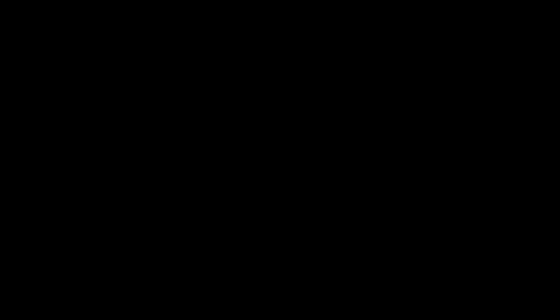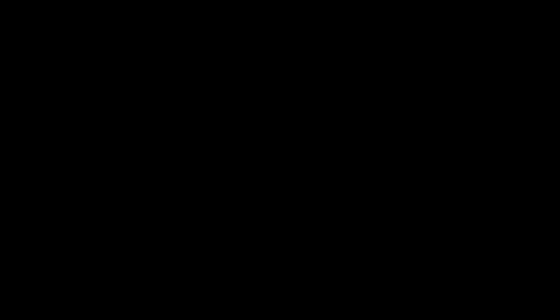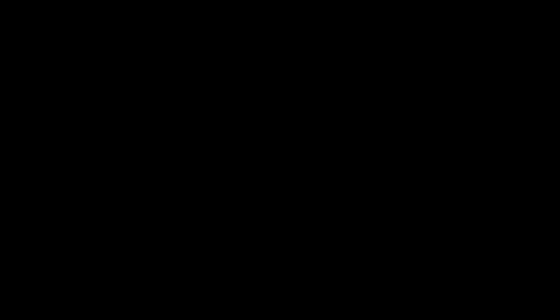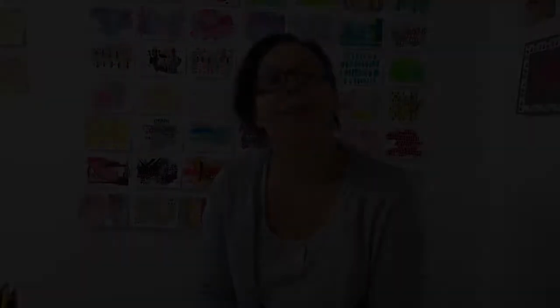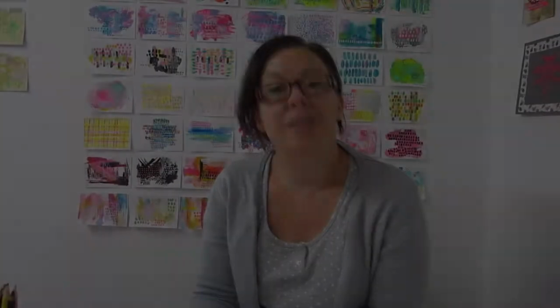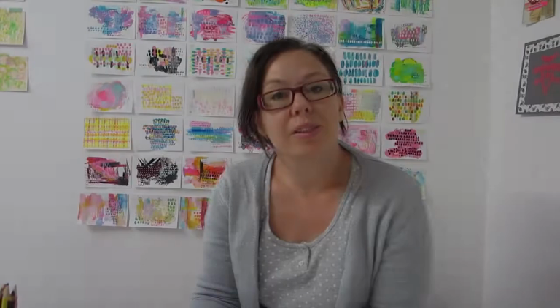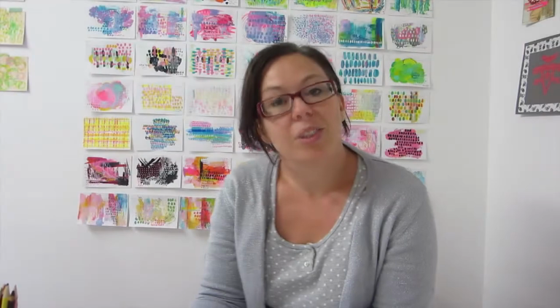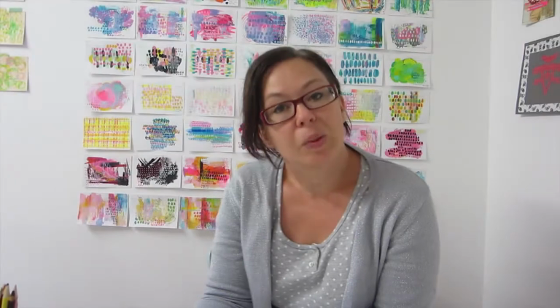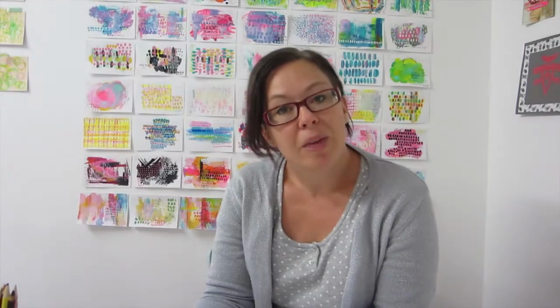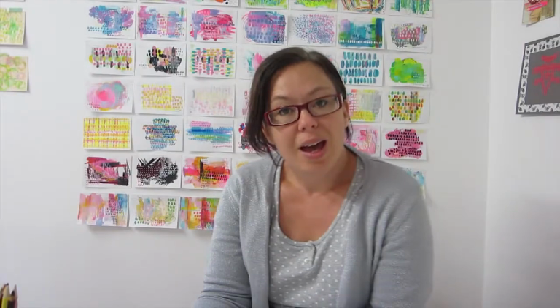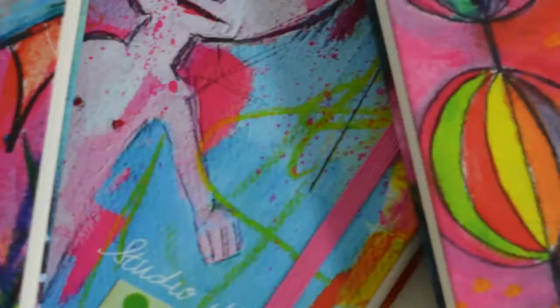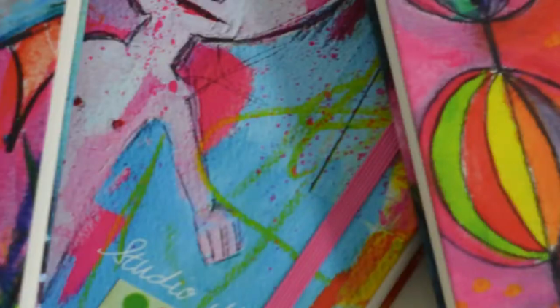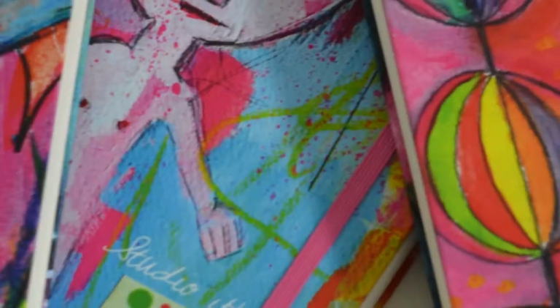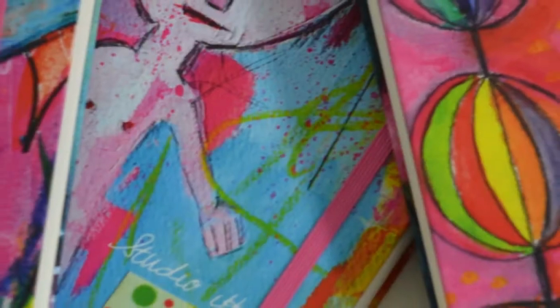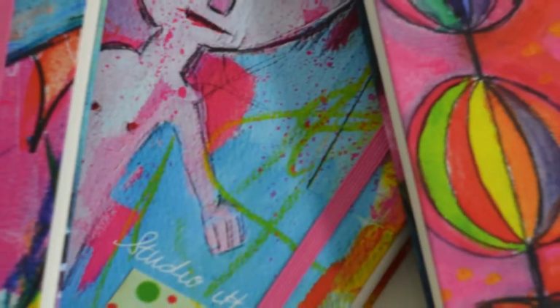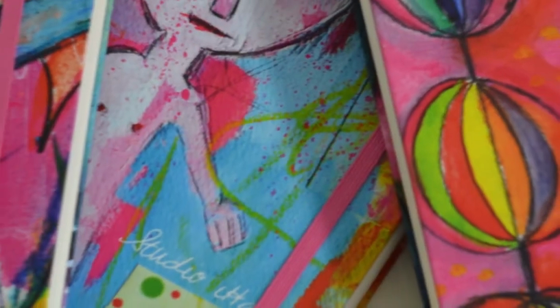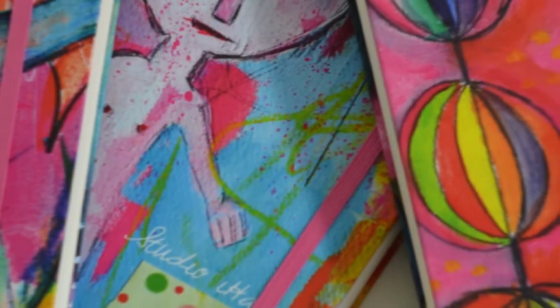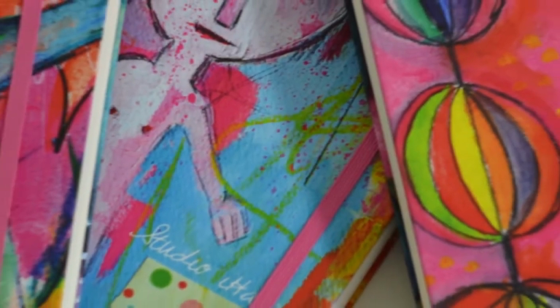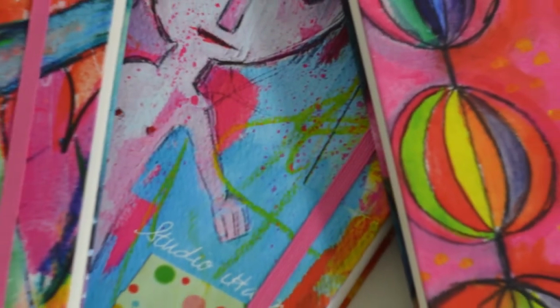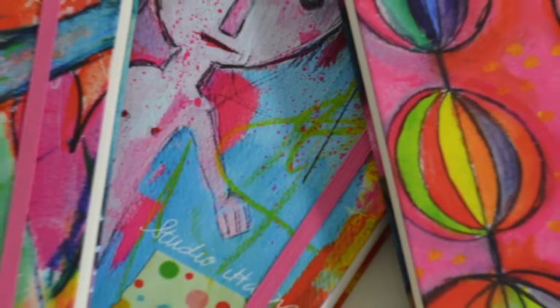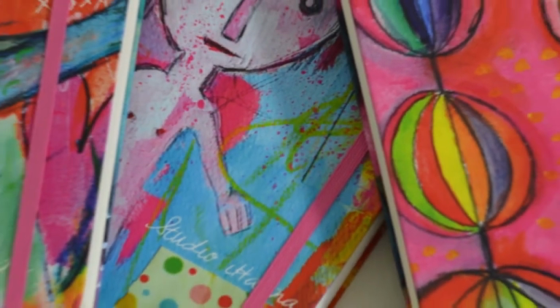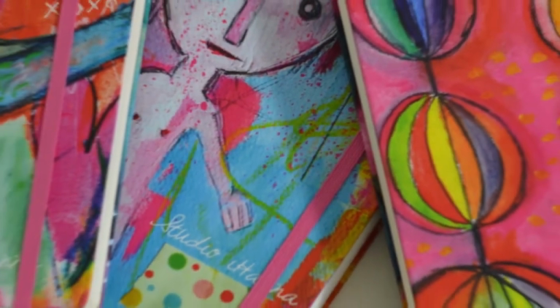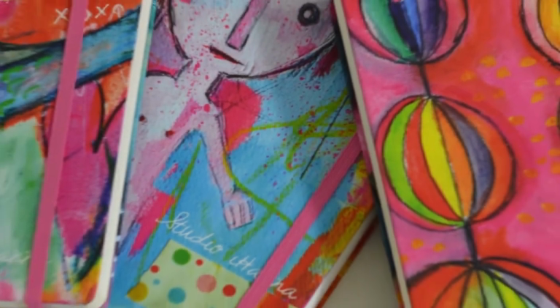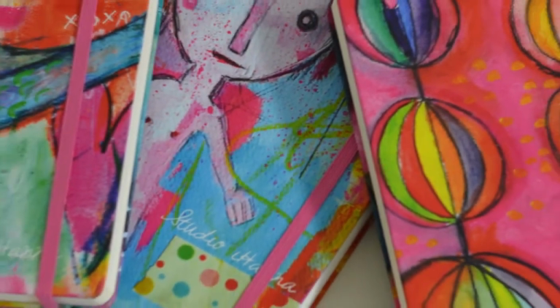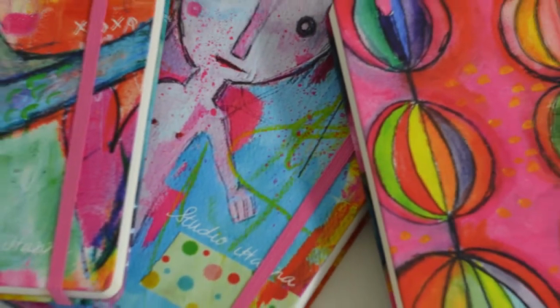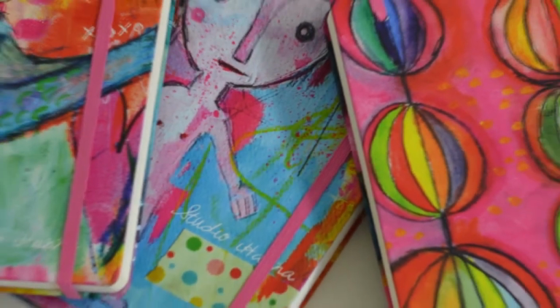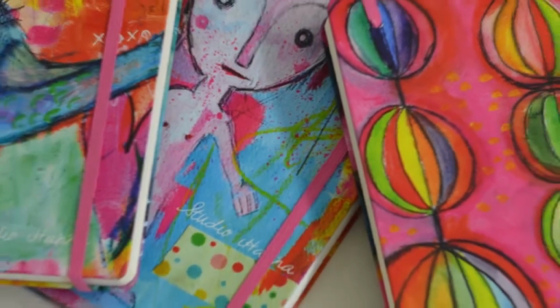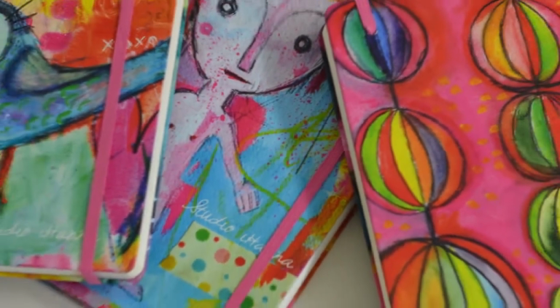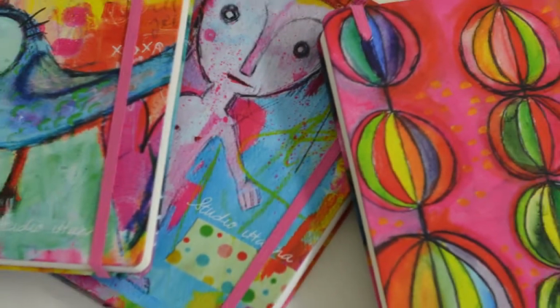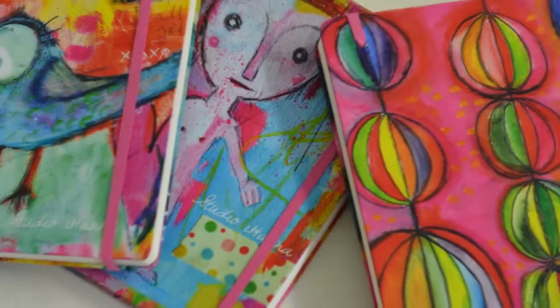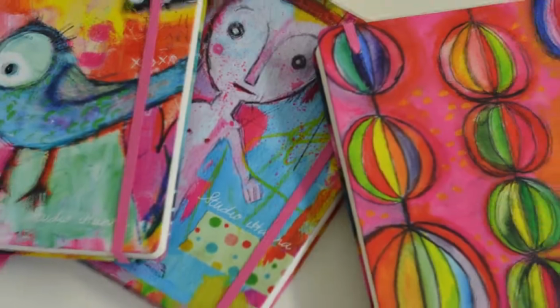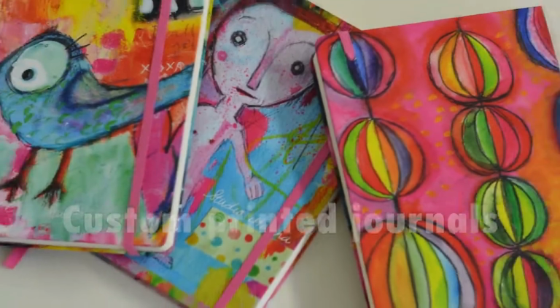In this video, I'm going to share three new journals with you.